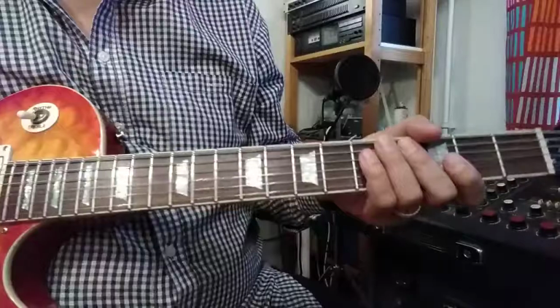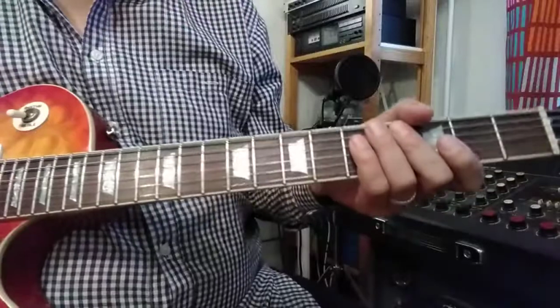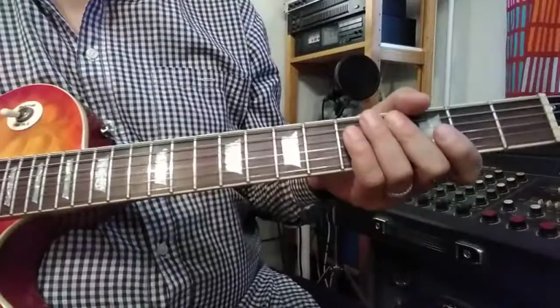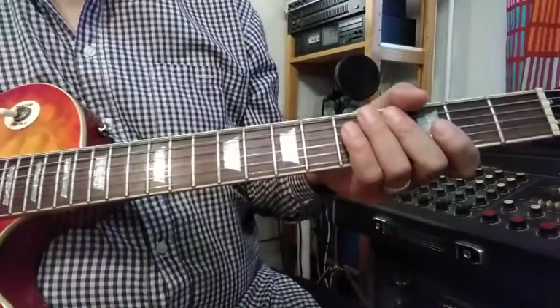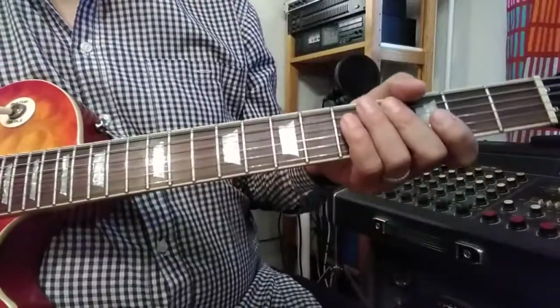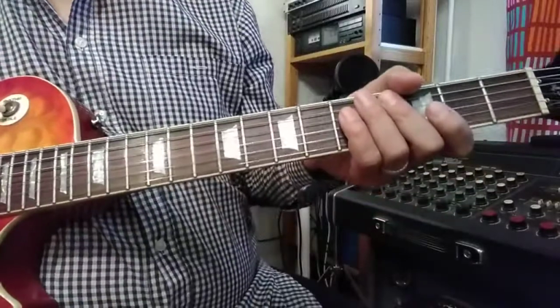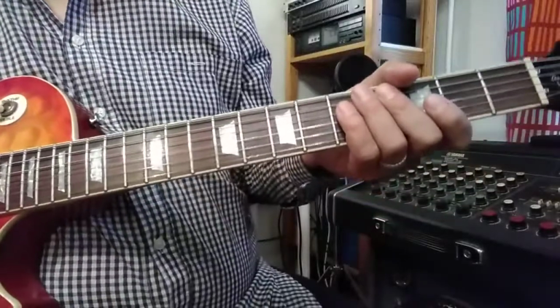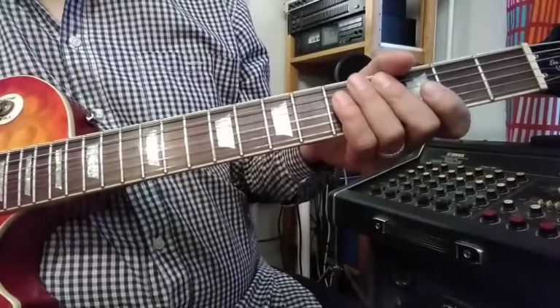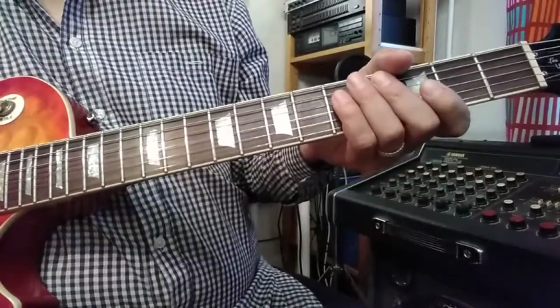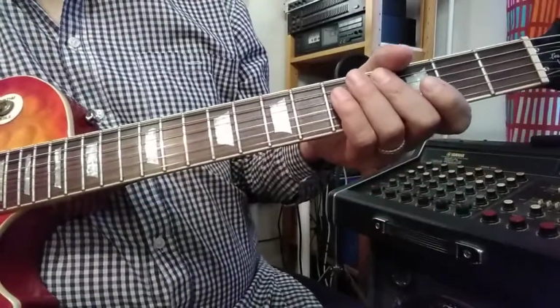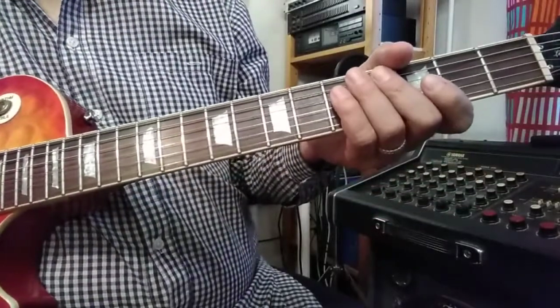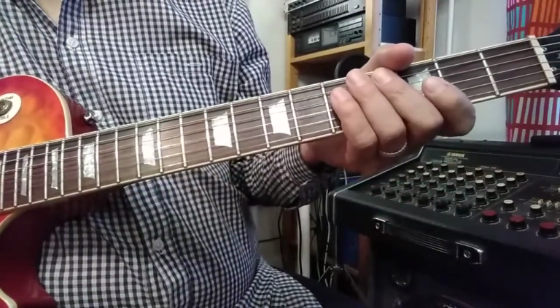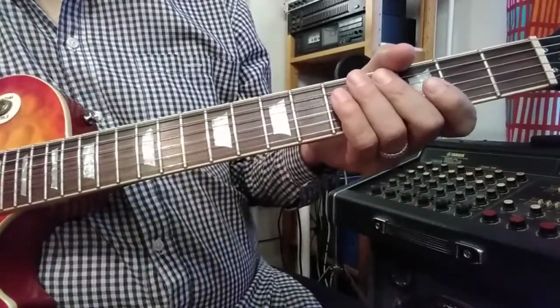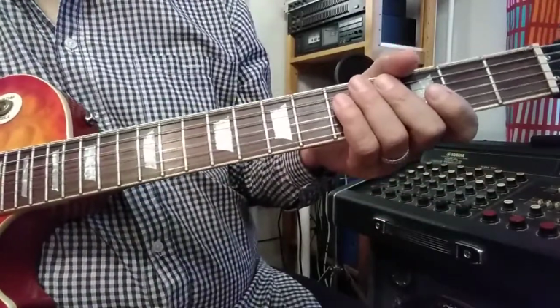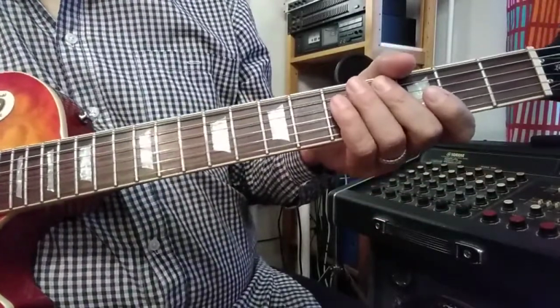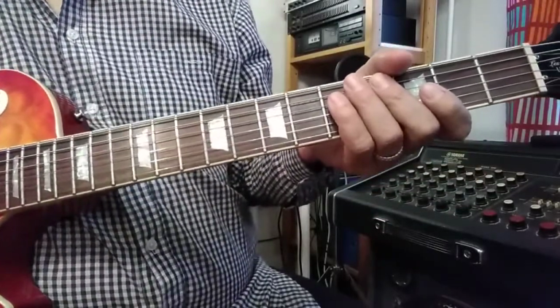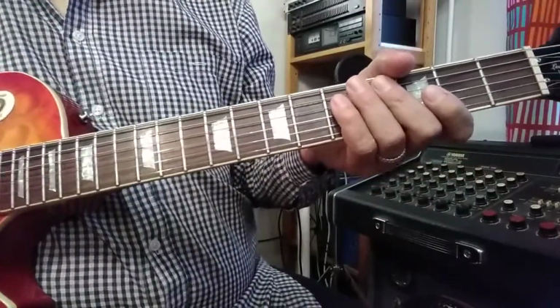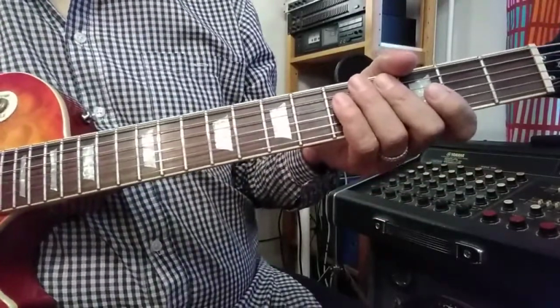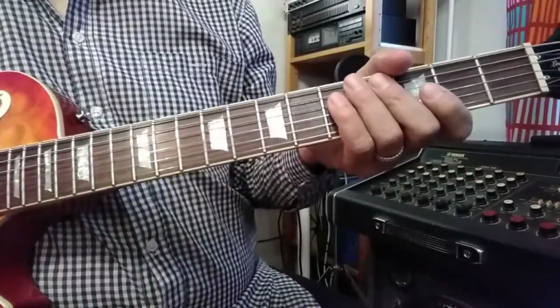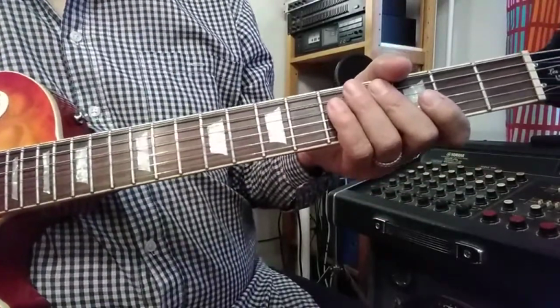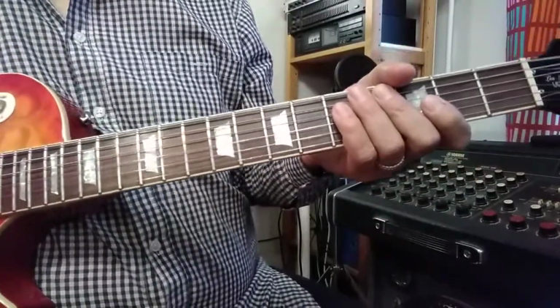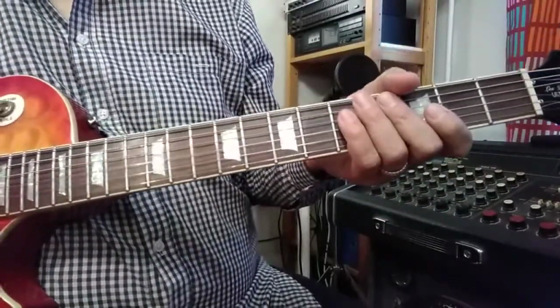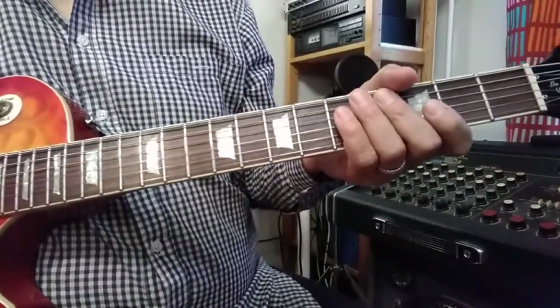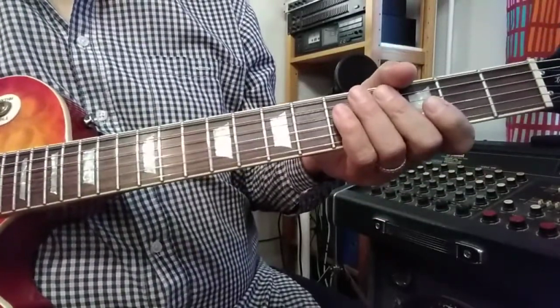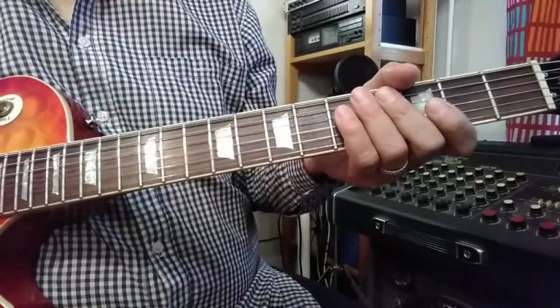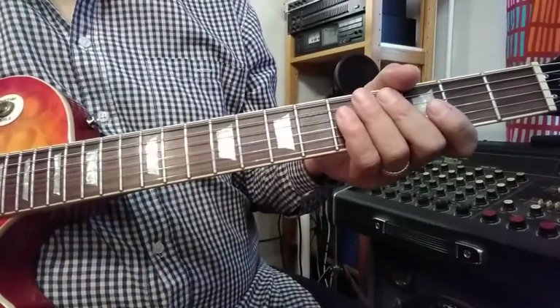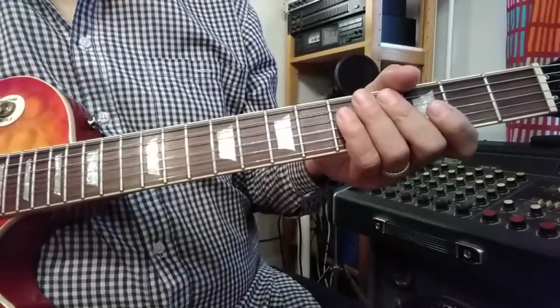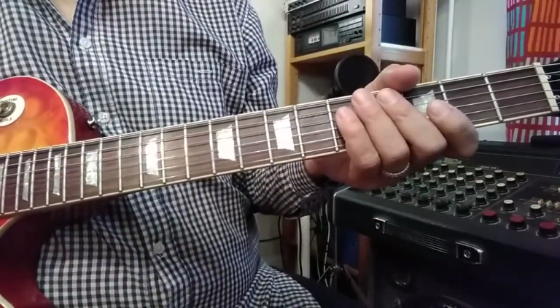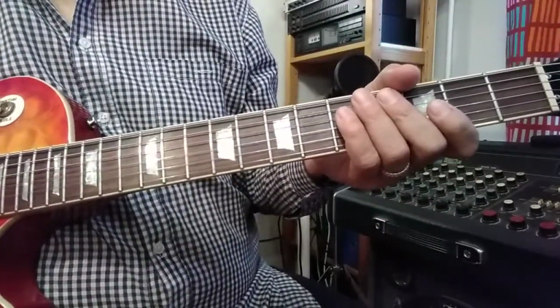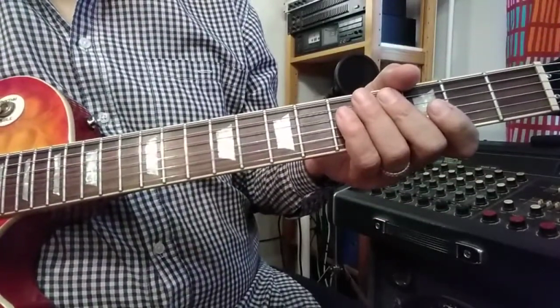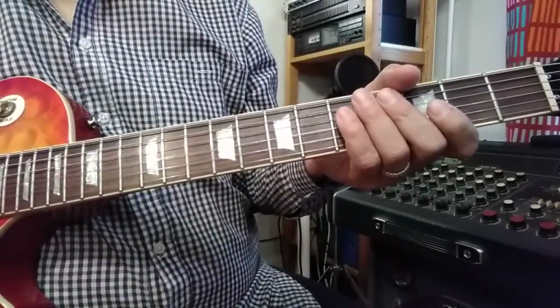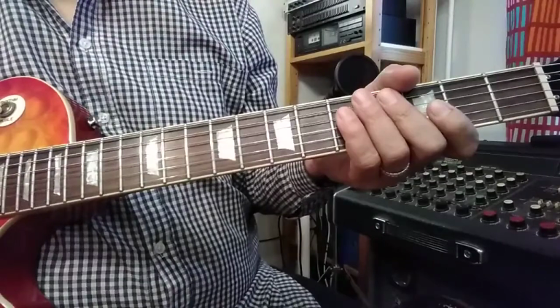Hi everyone! Now I play 12-bar blues solo.